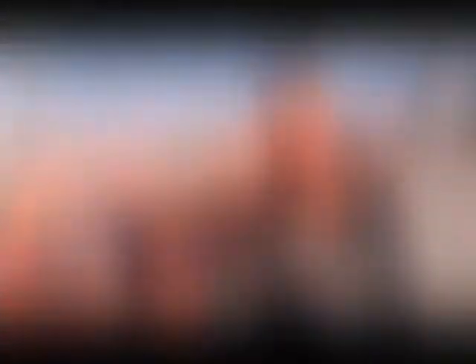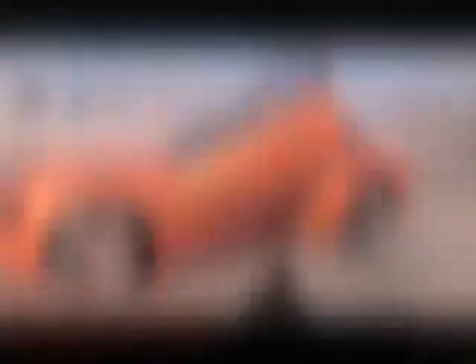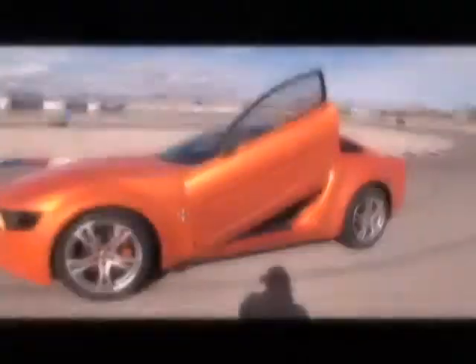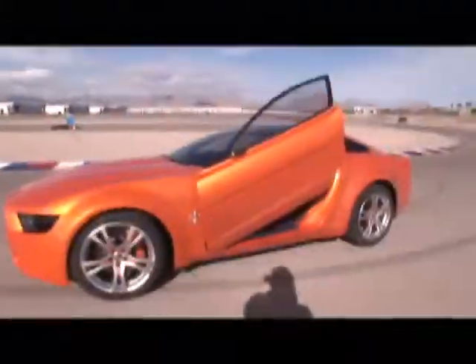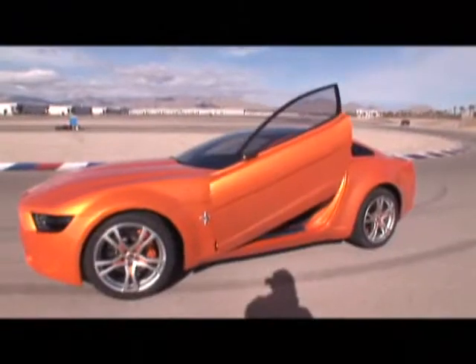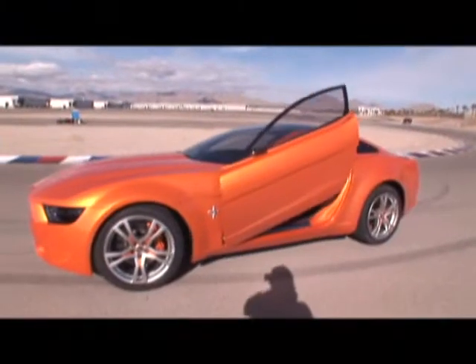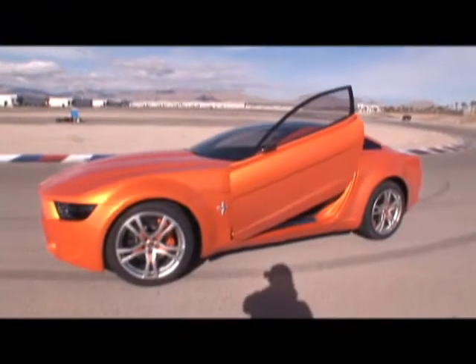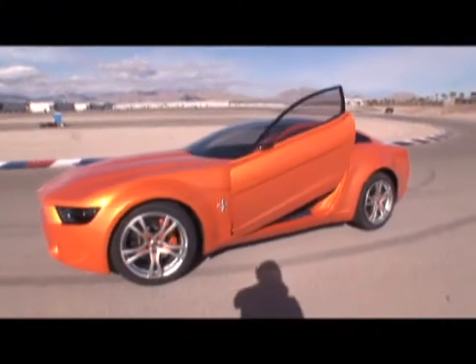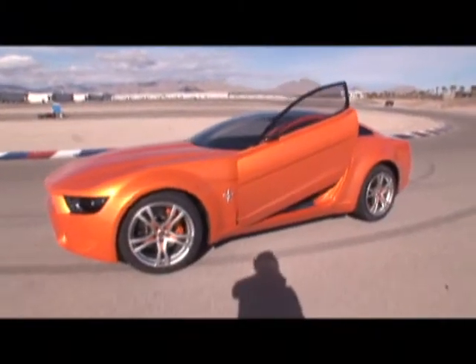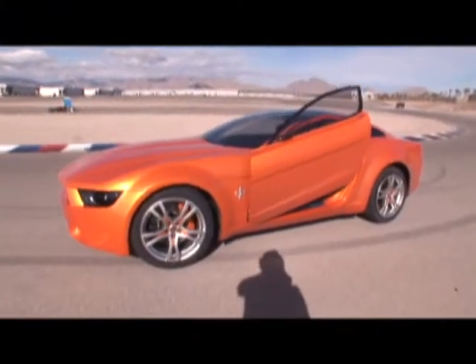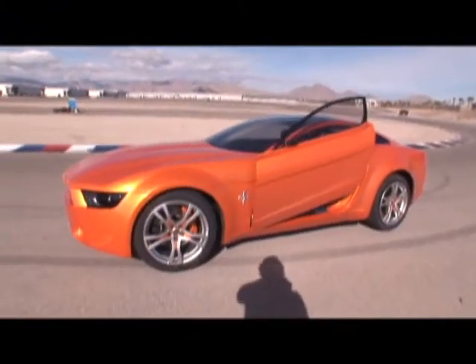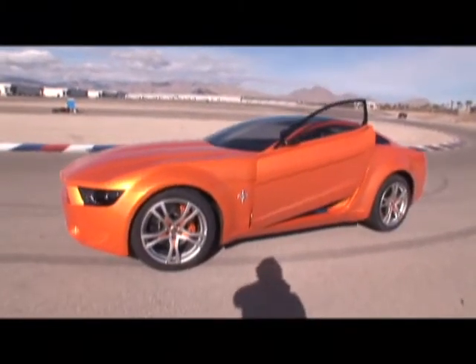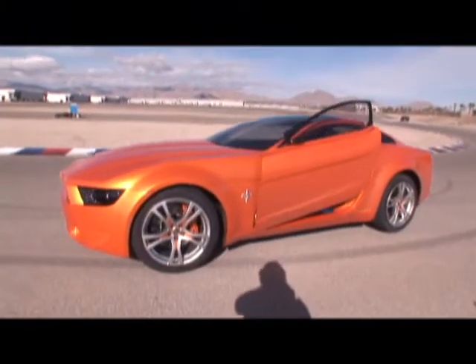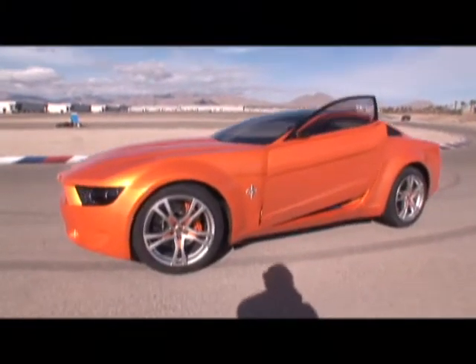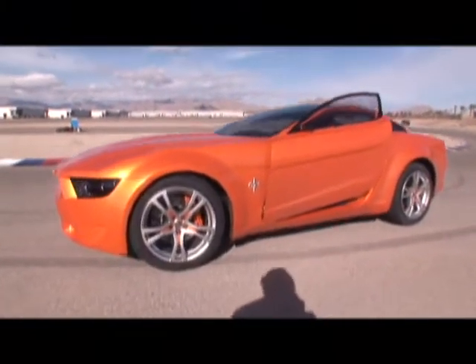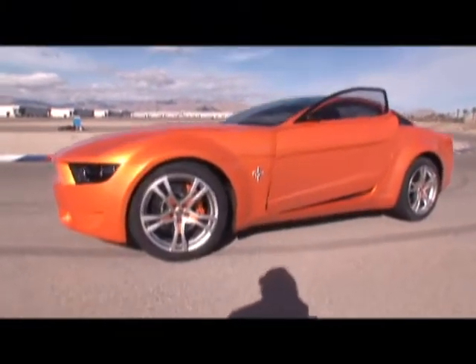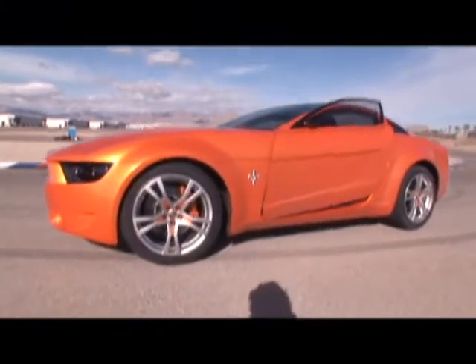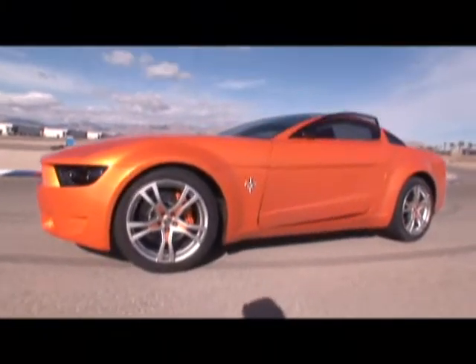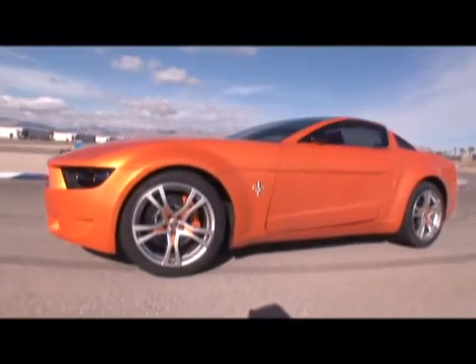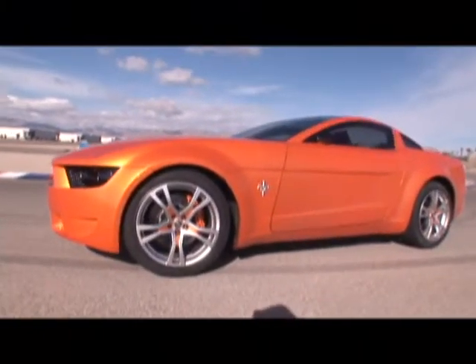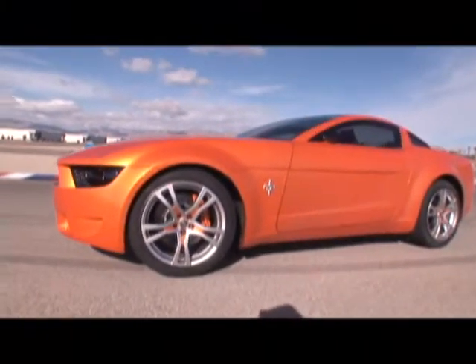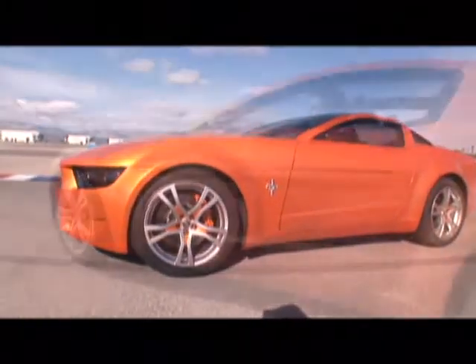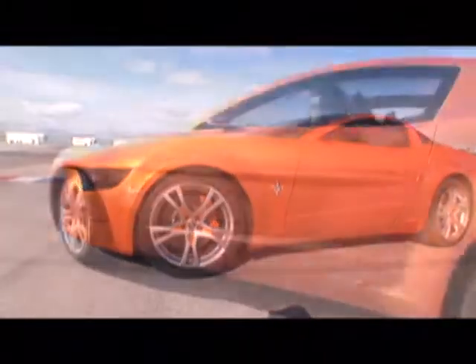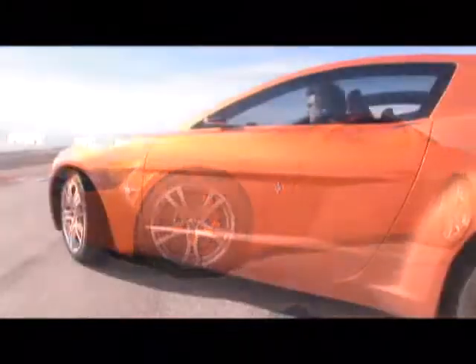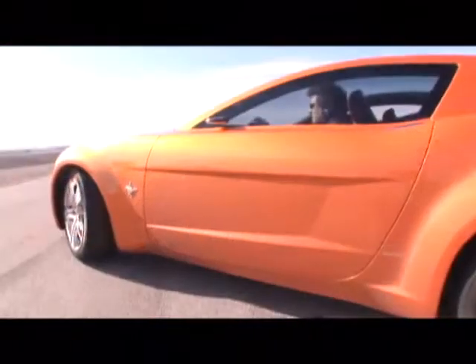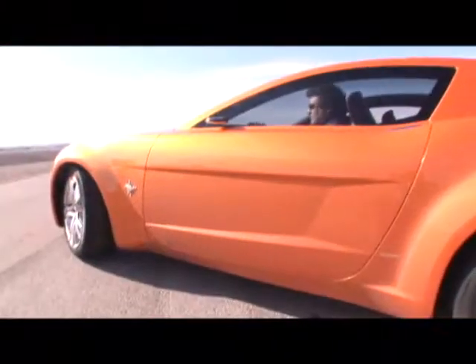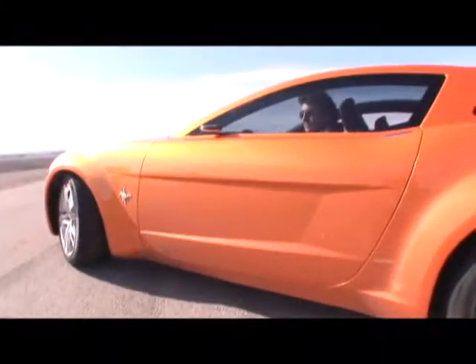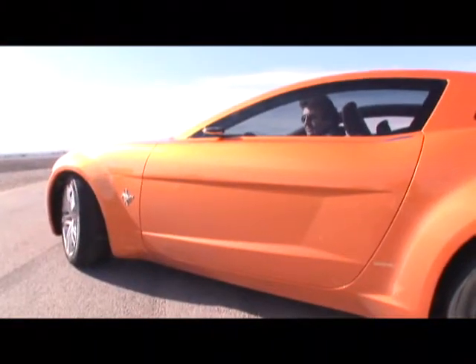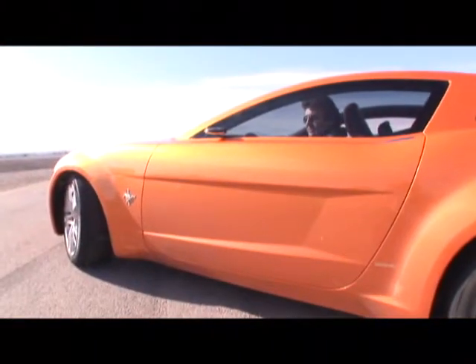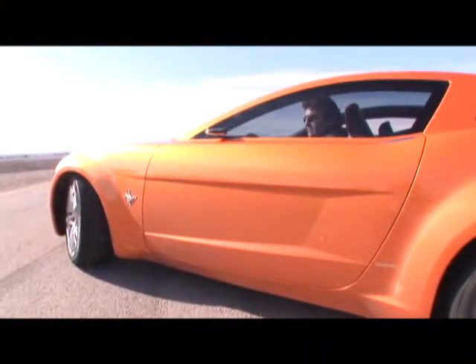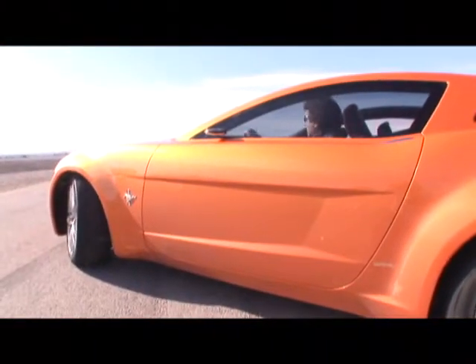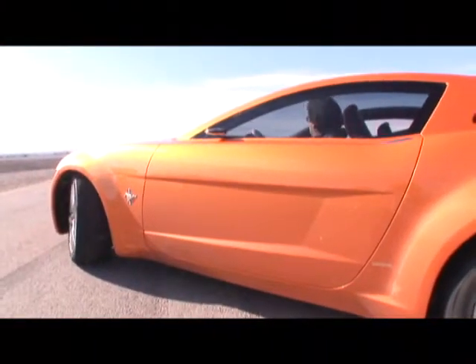For more information on the Giugiaro Mustang concept, see the March 2007 issue of Motor Trend.